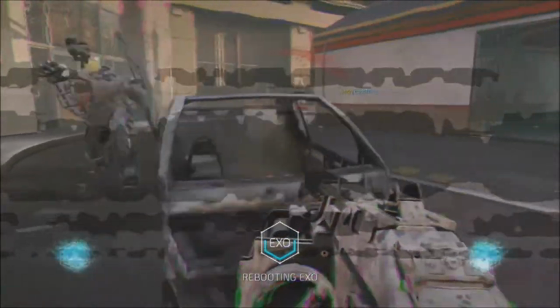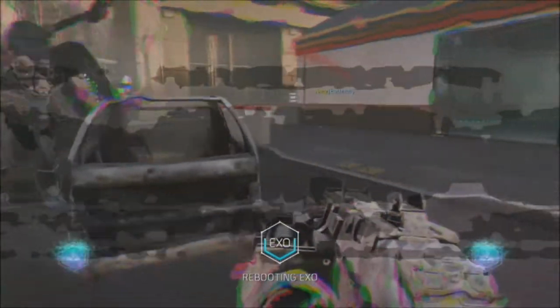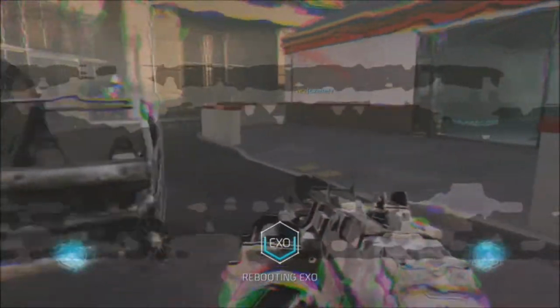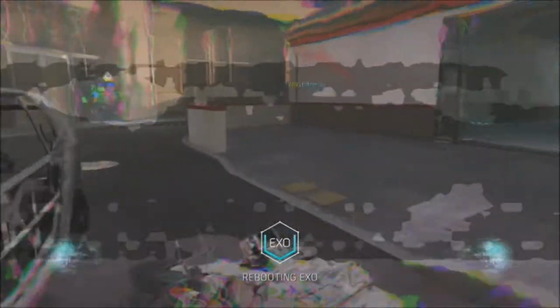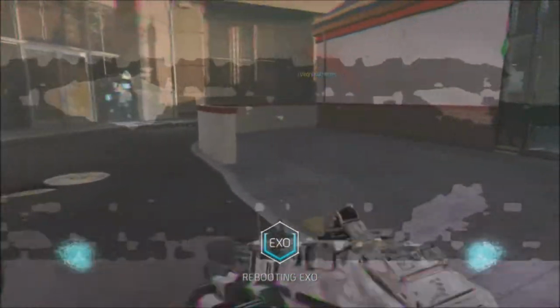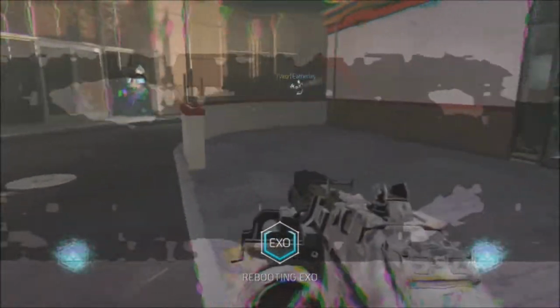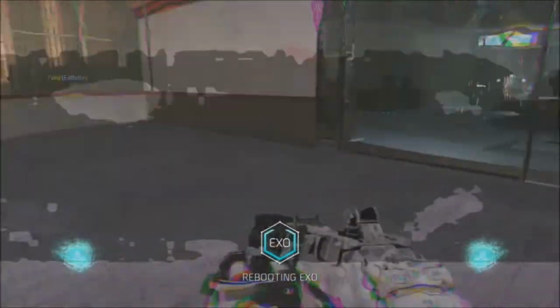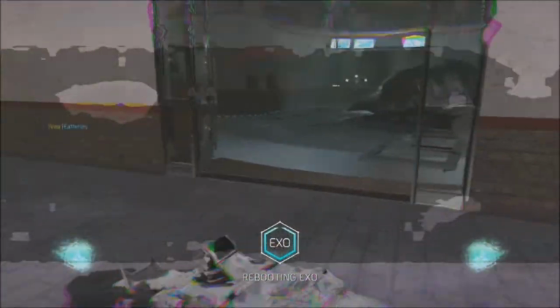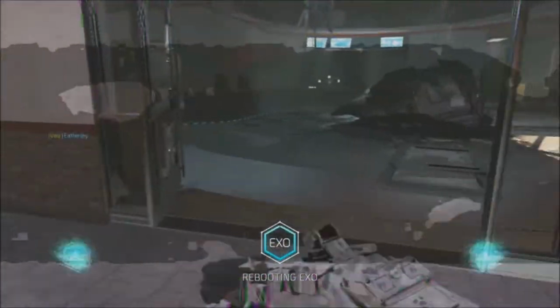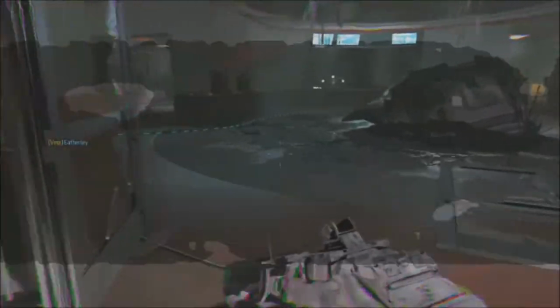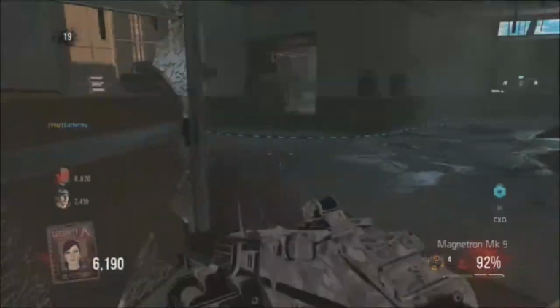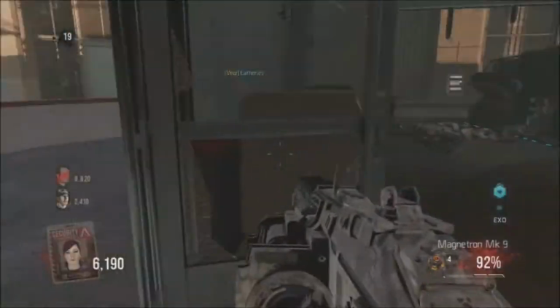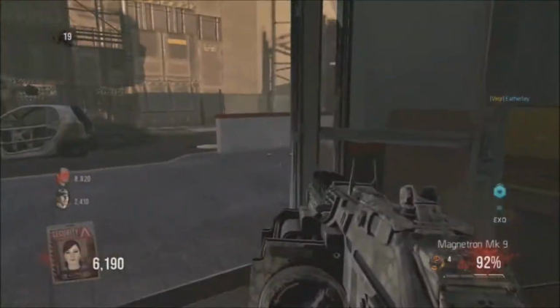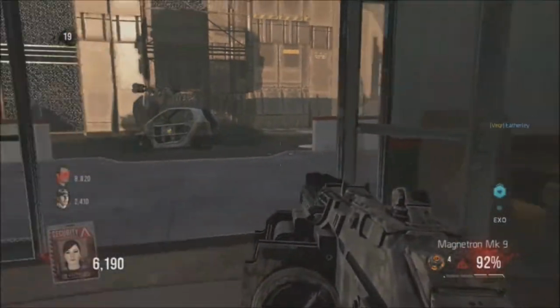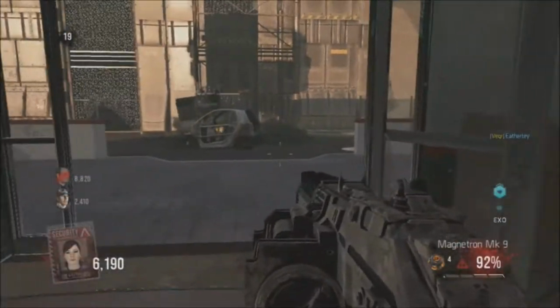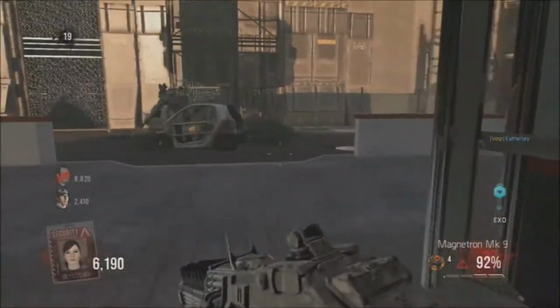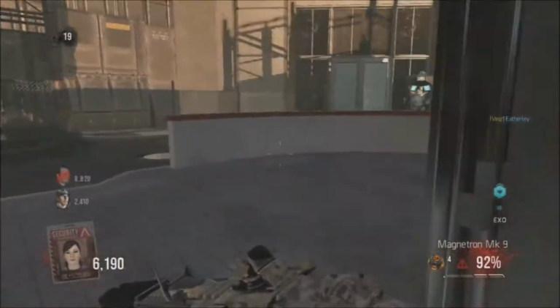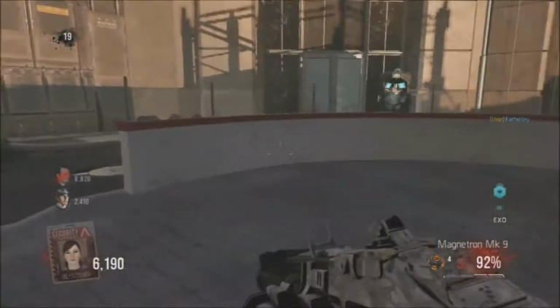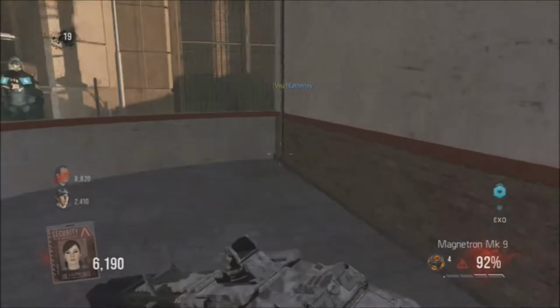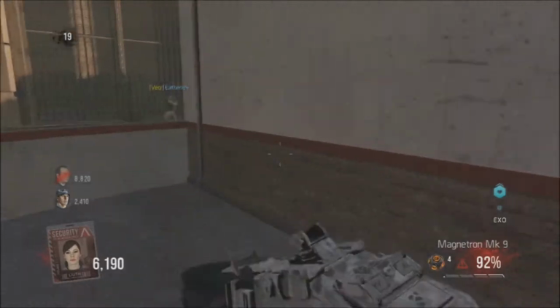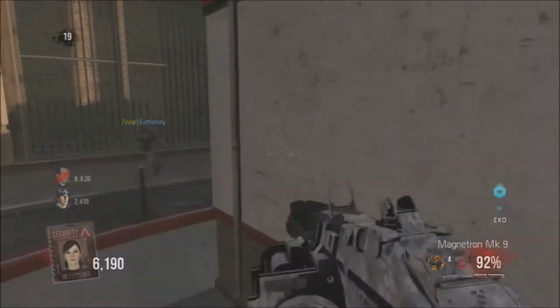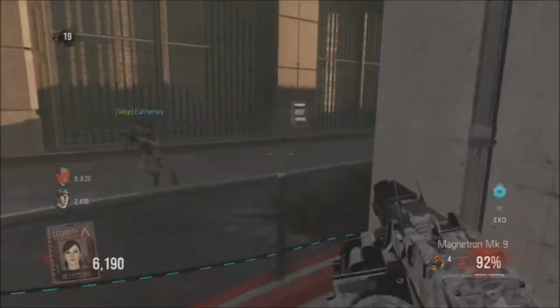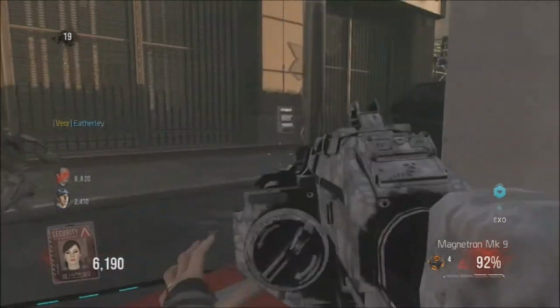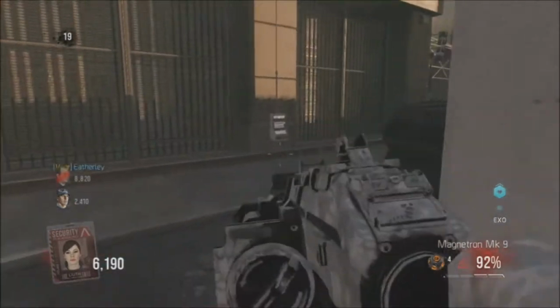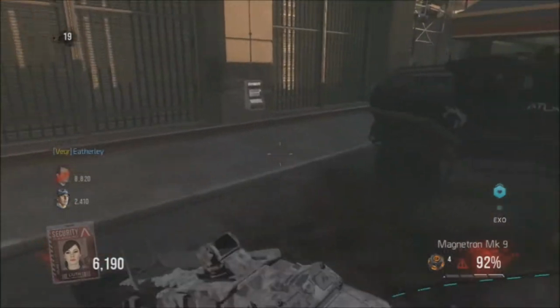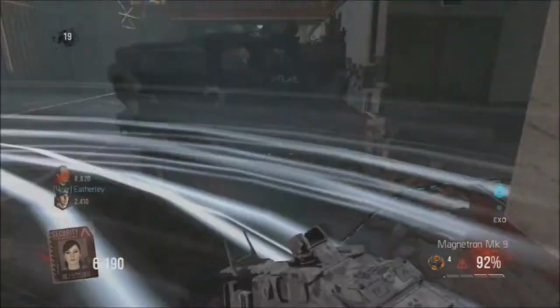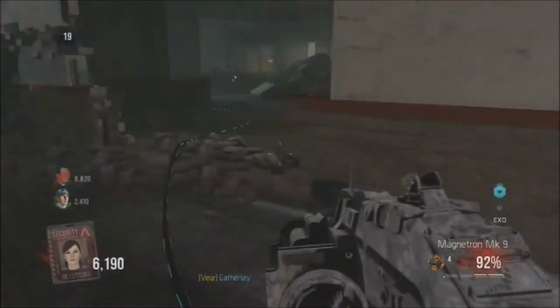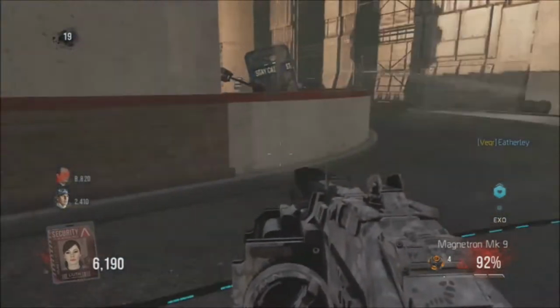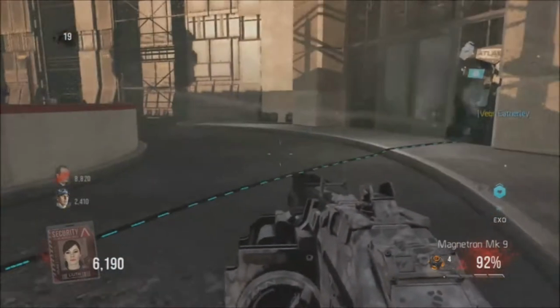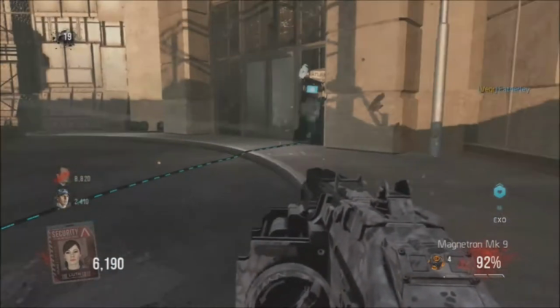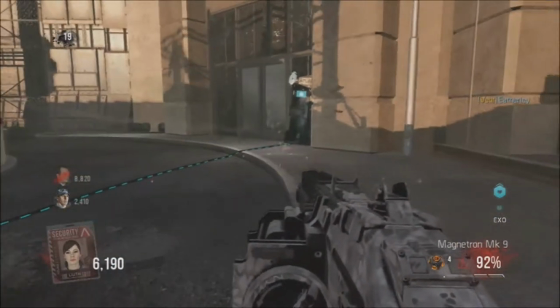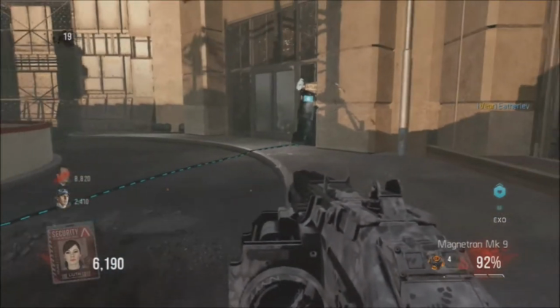I had the Cell 3, he had the Magnatron, and that is basically how we did it. You throw down a Nanoswamp and that is the dream combo of what you do.